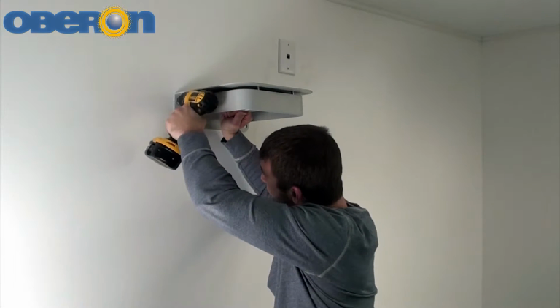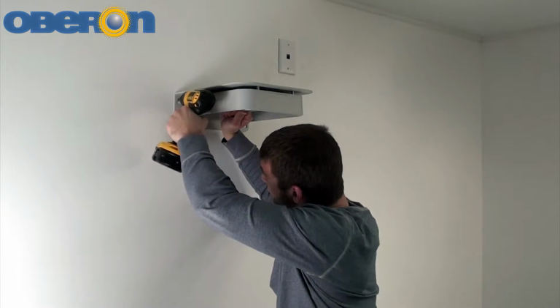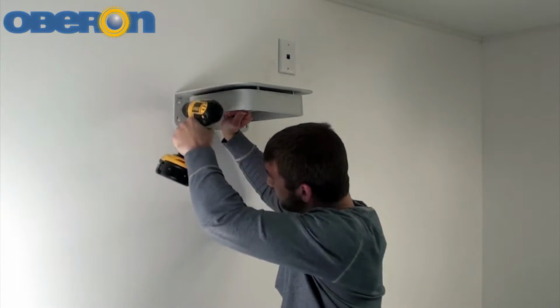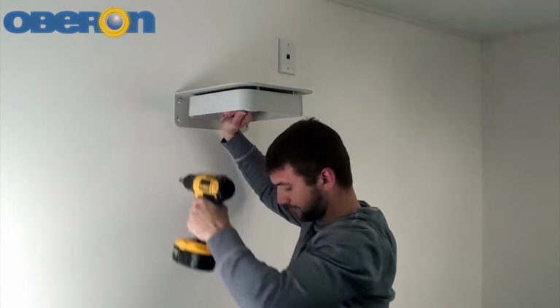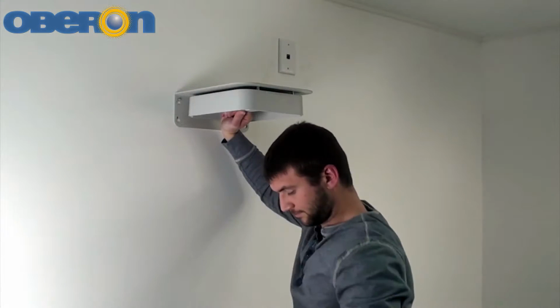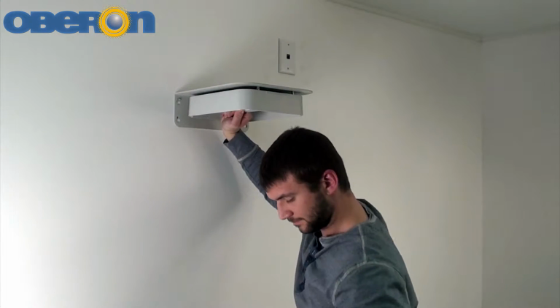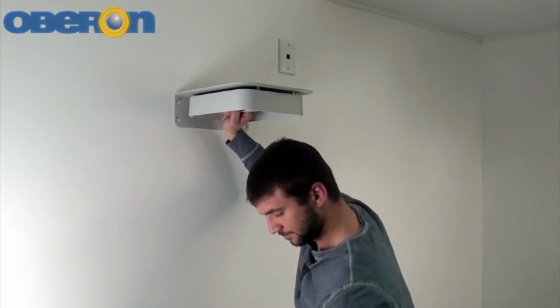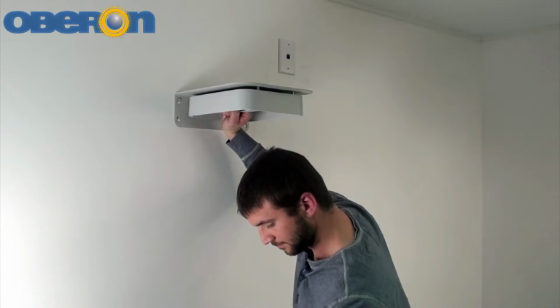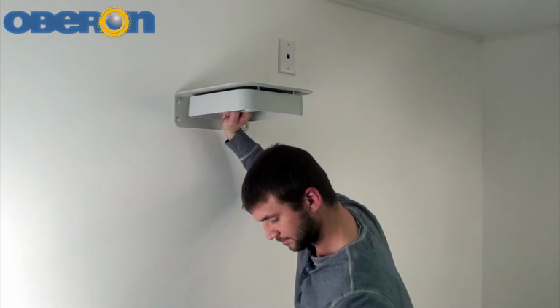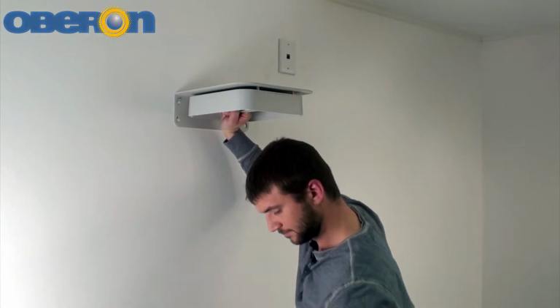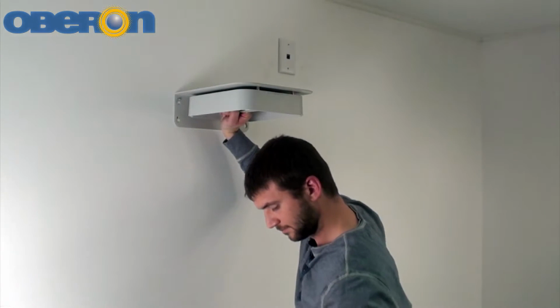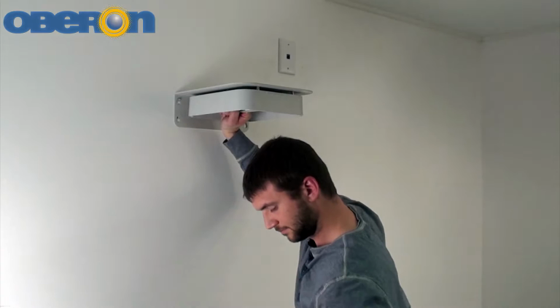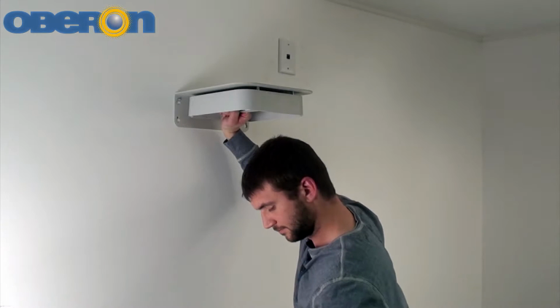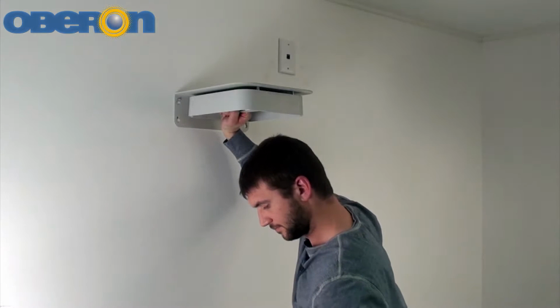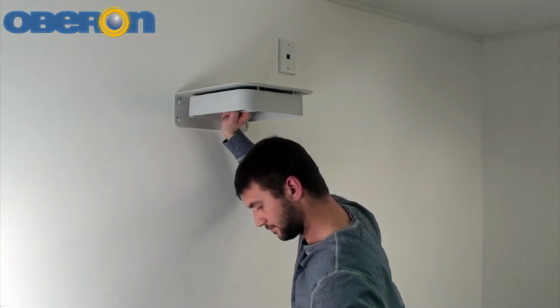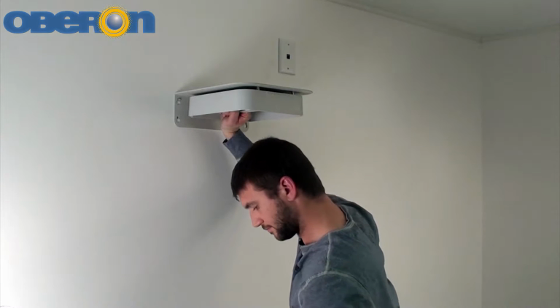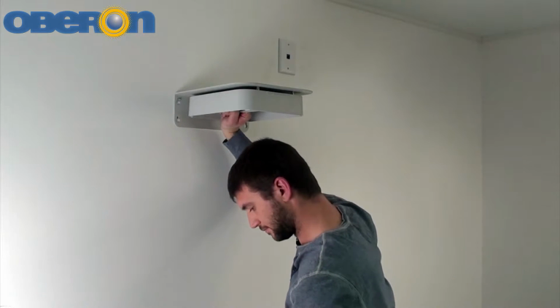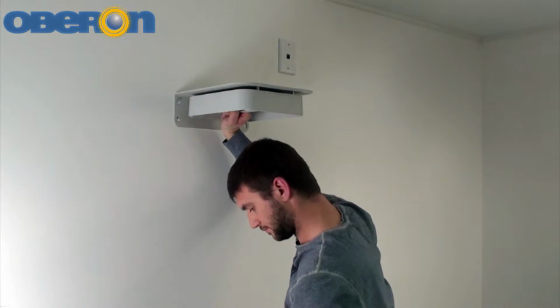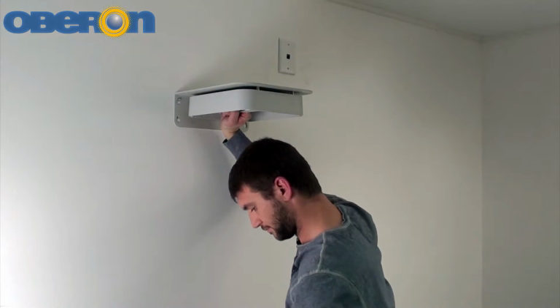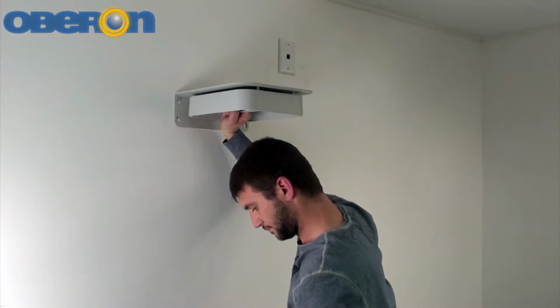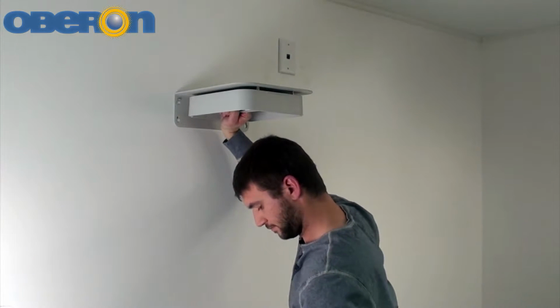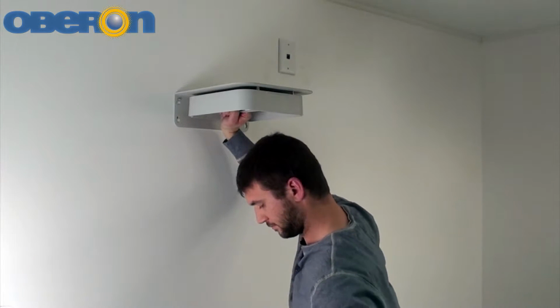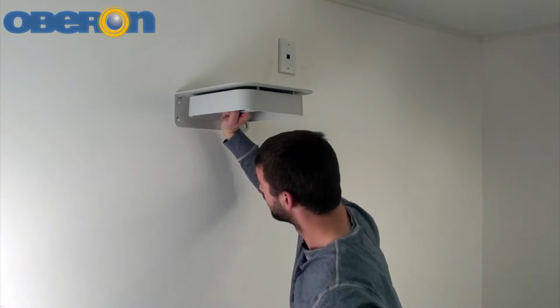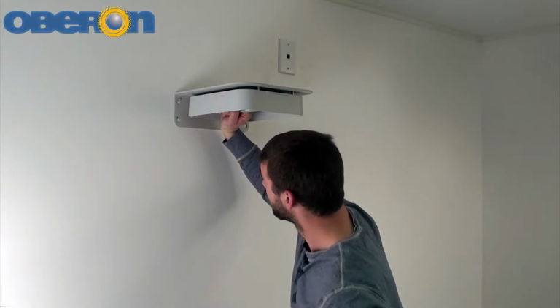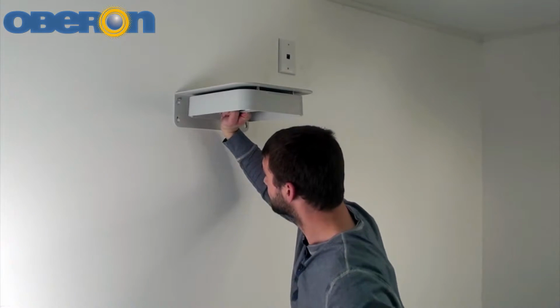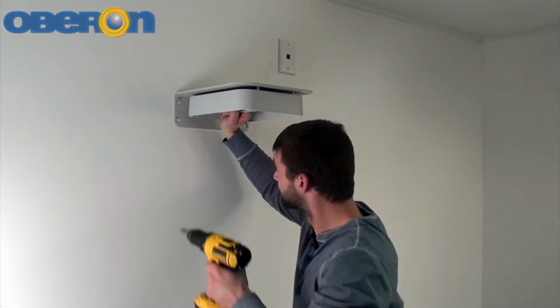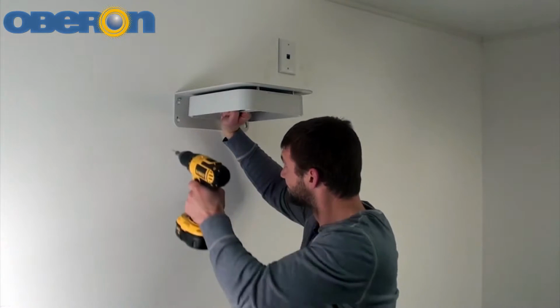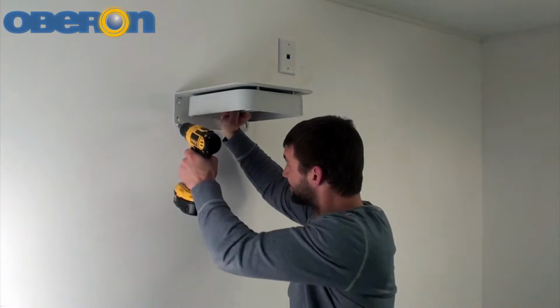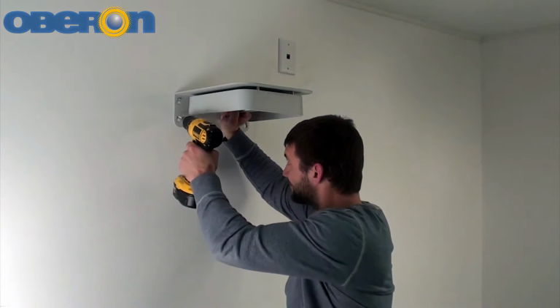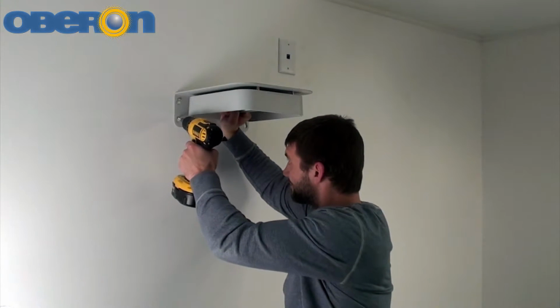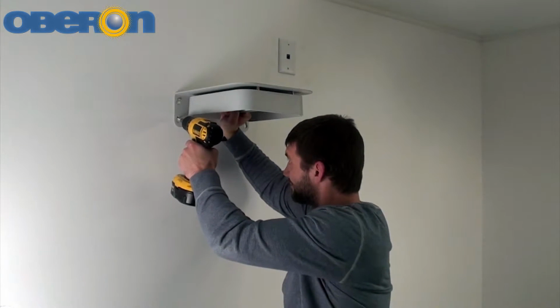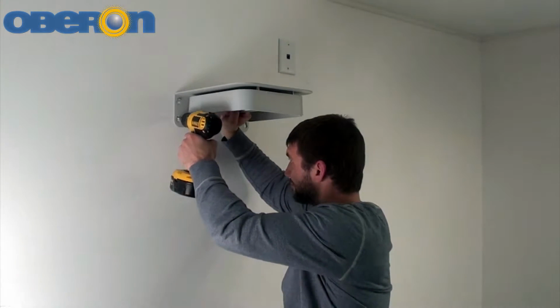Mount directly to a stud if possible; otherwise use a minimum of four suitable anchors to secure the mount in place.